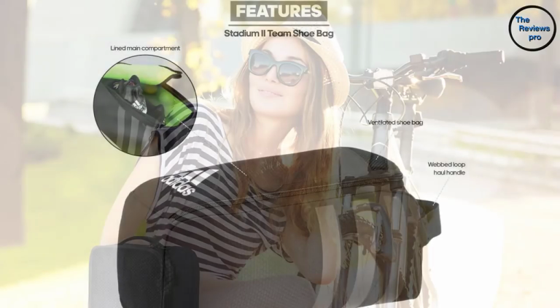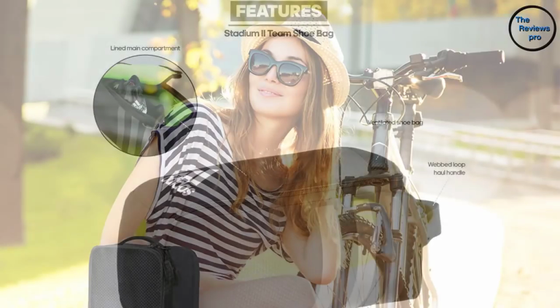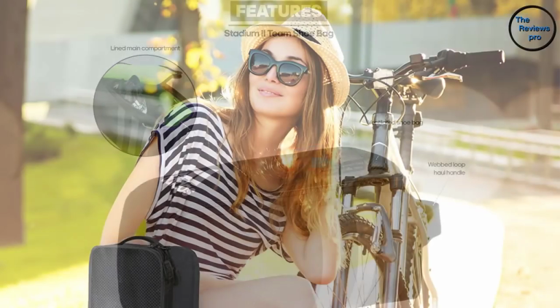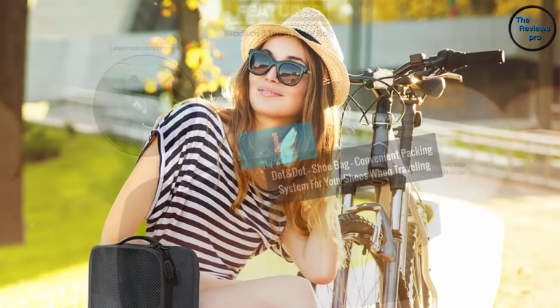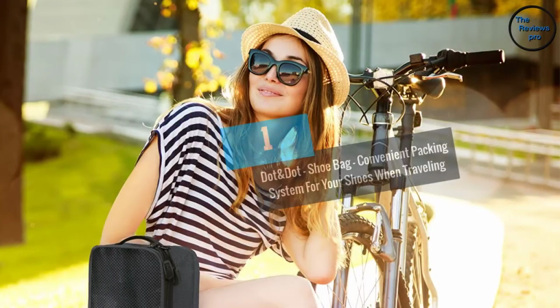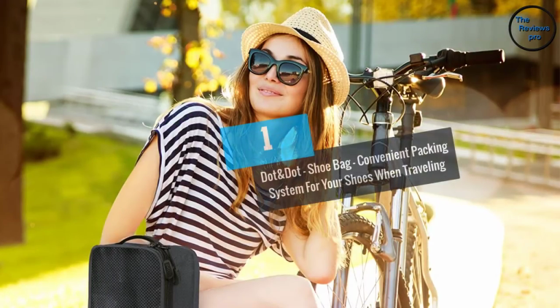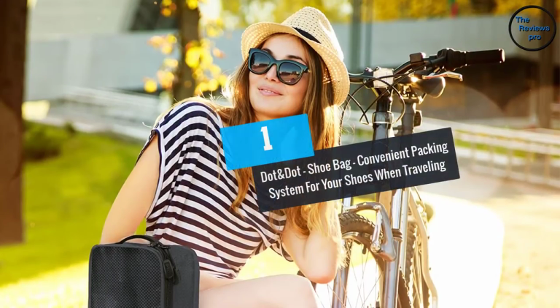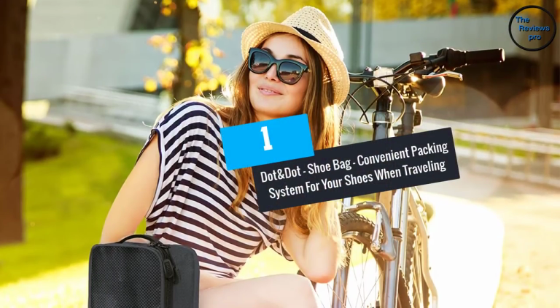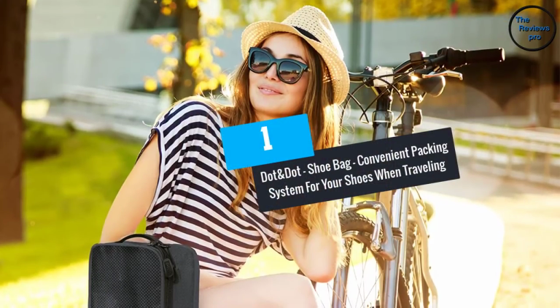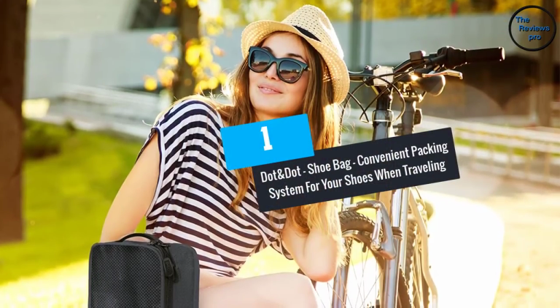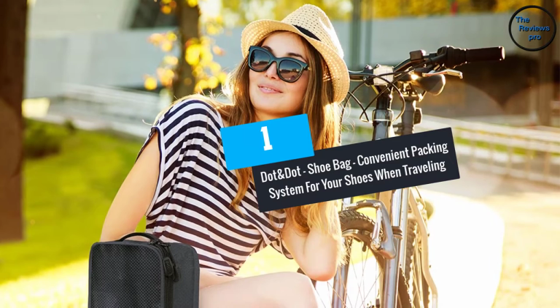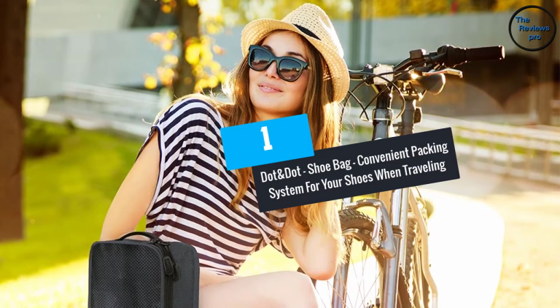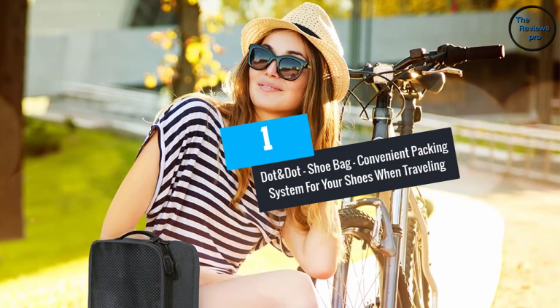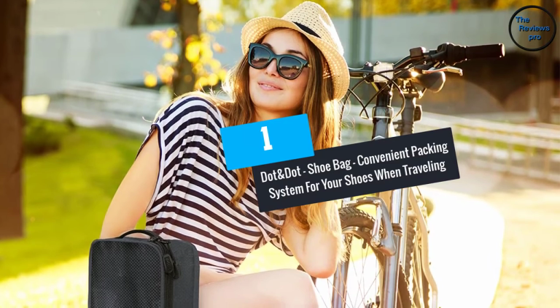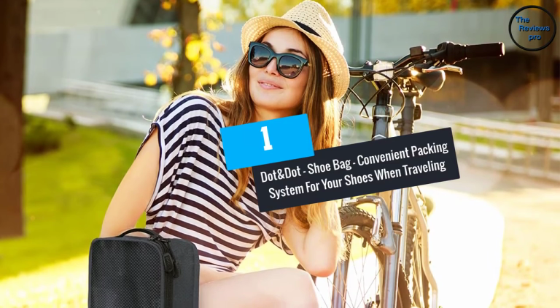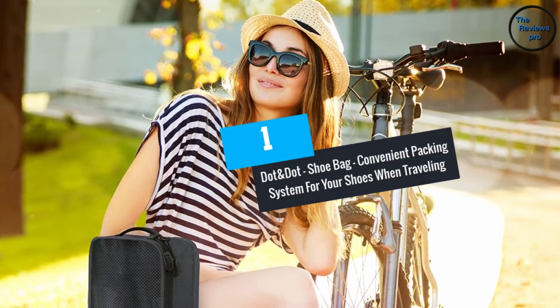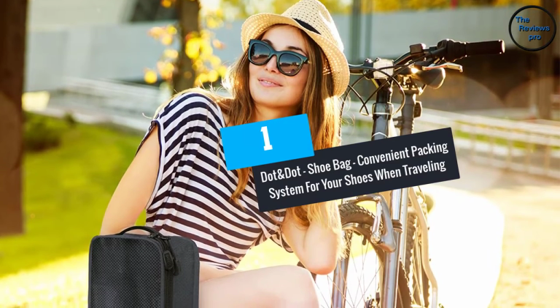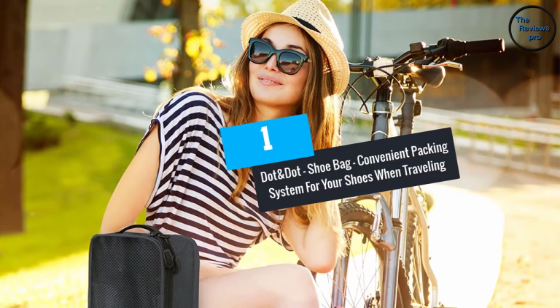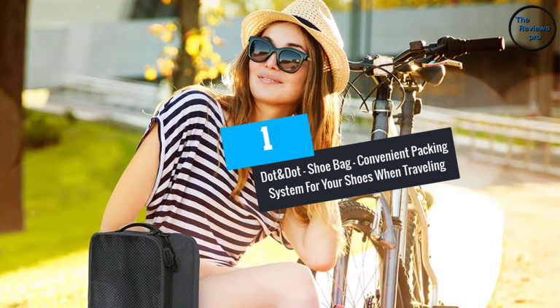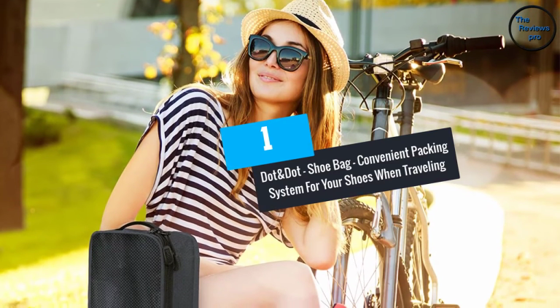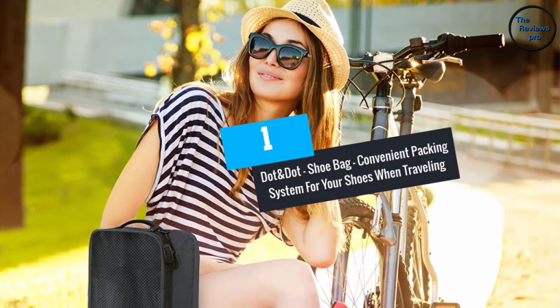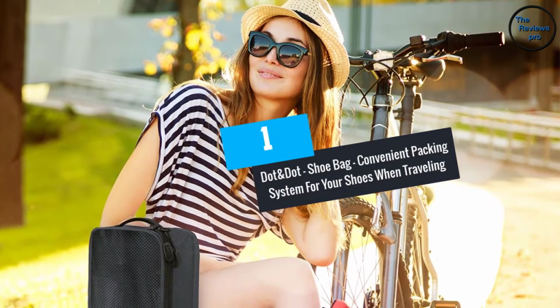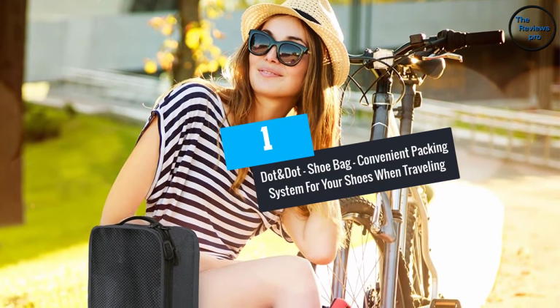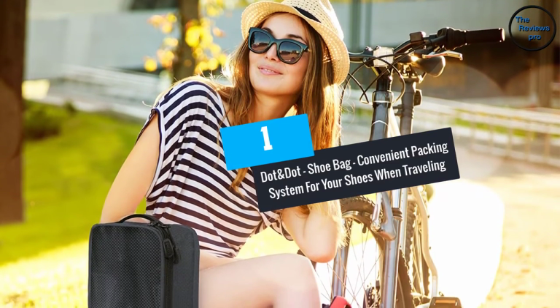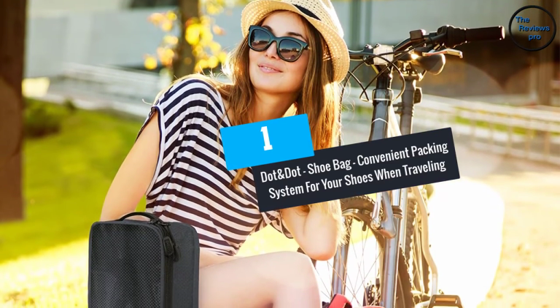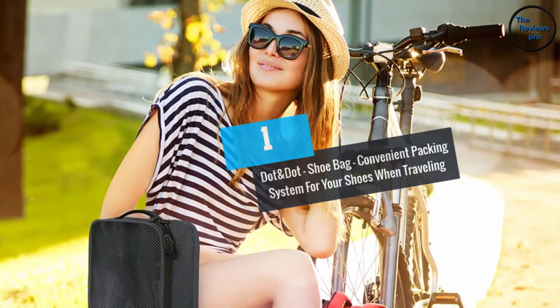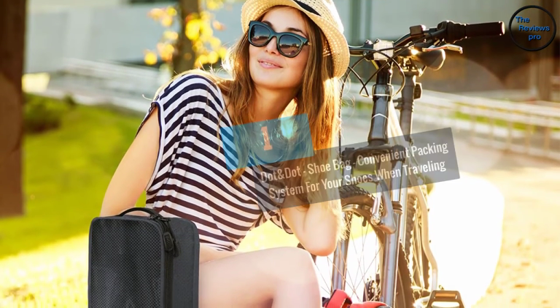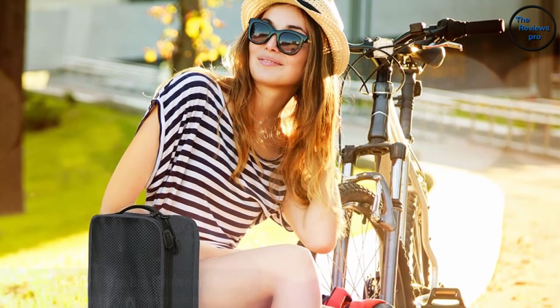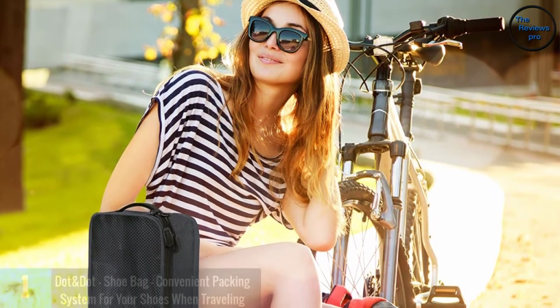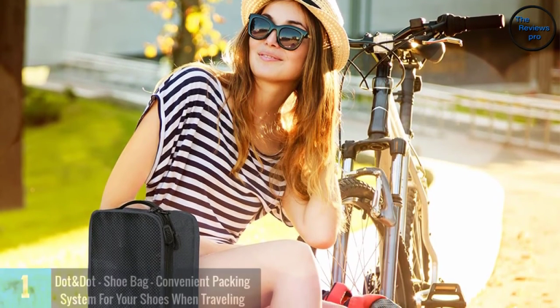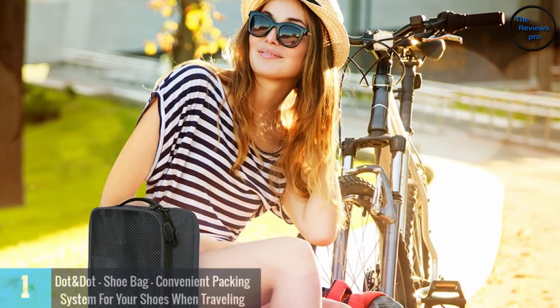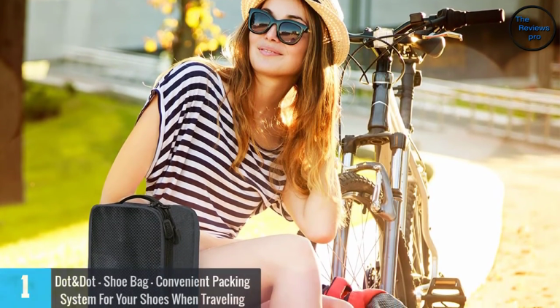At number 1: Dot and Dot Shoe Bag — a convenient packing system for your shoes when traveling.